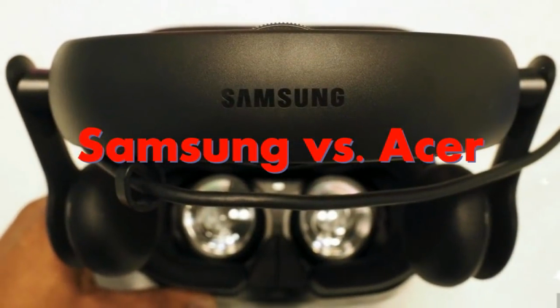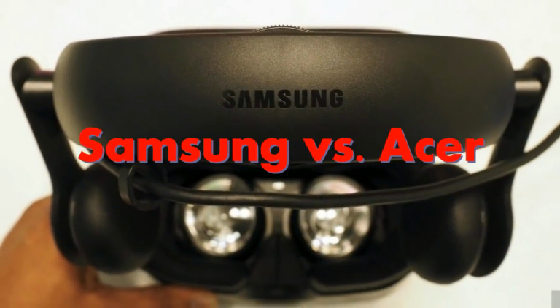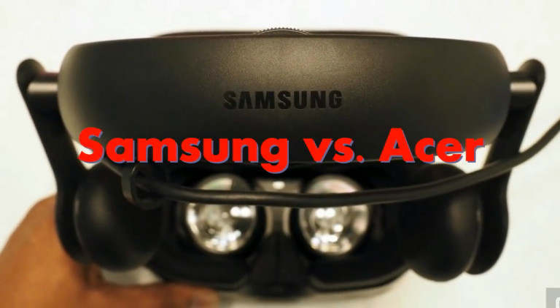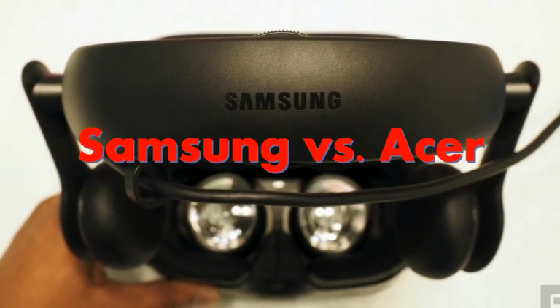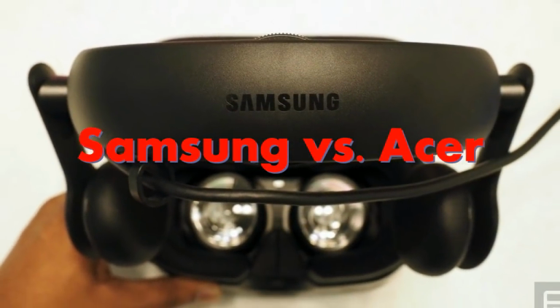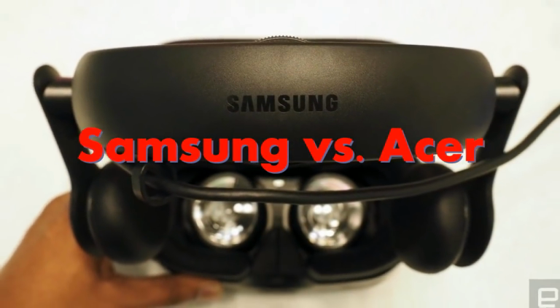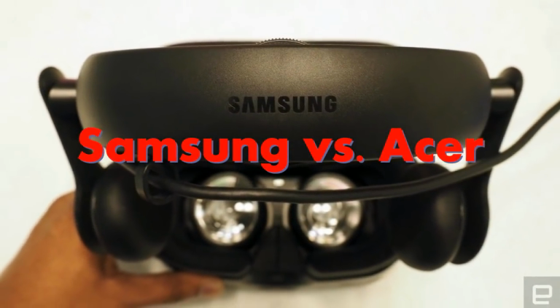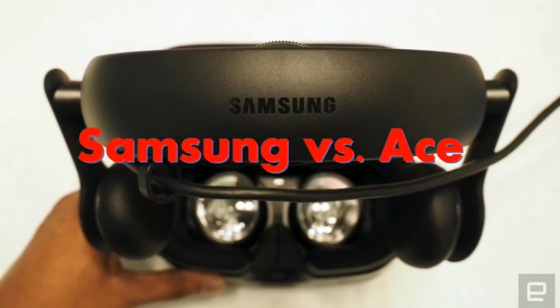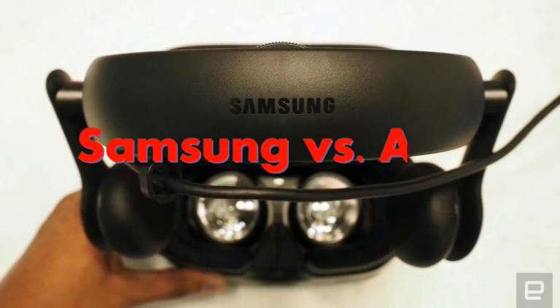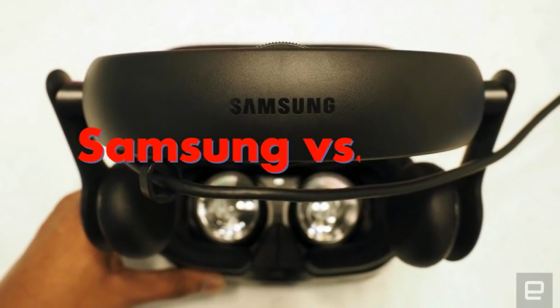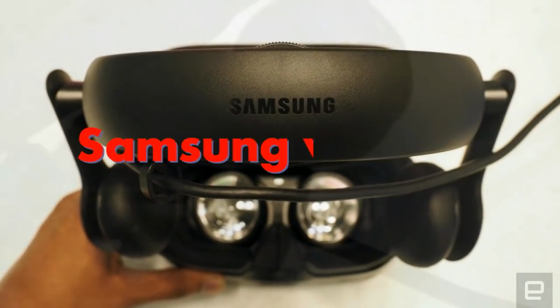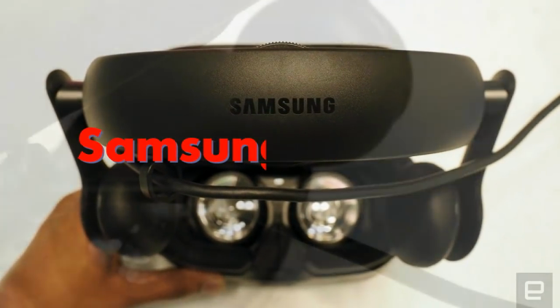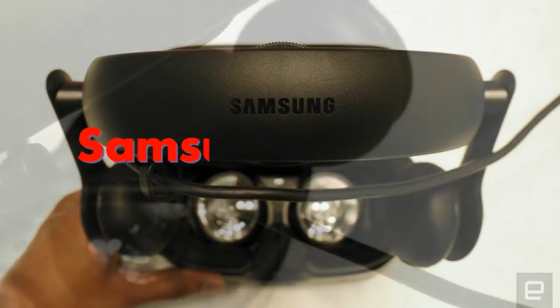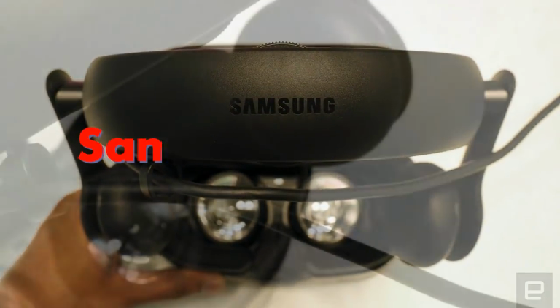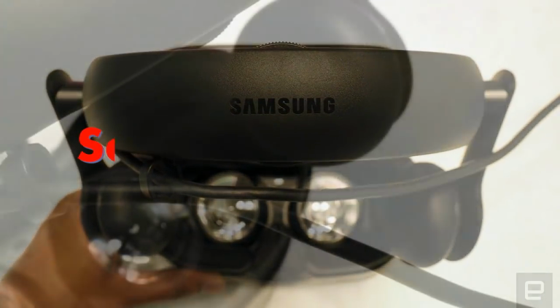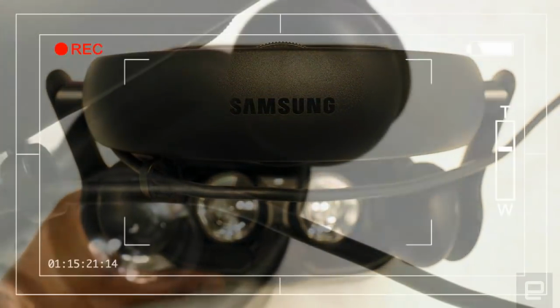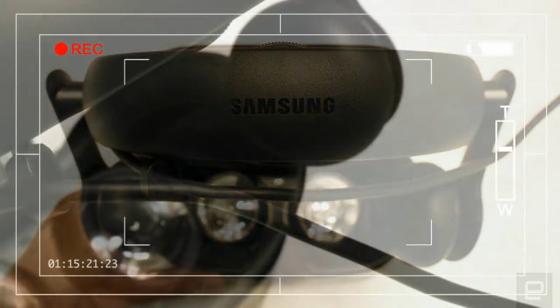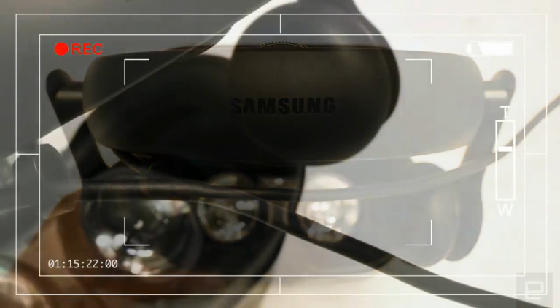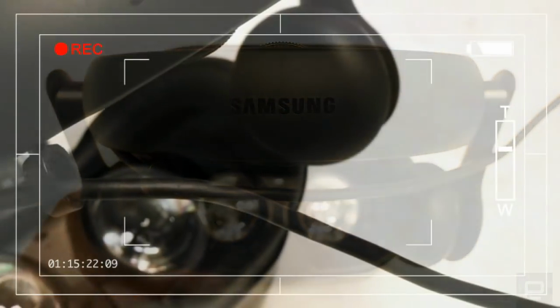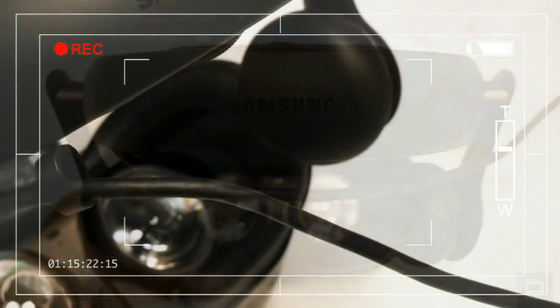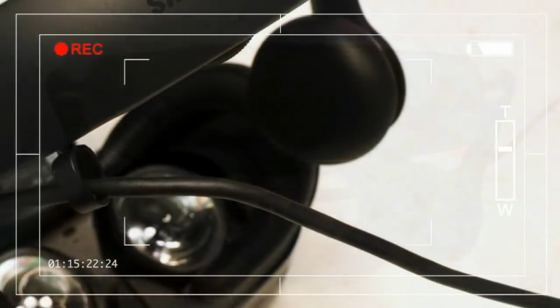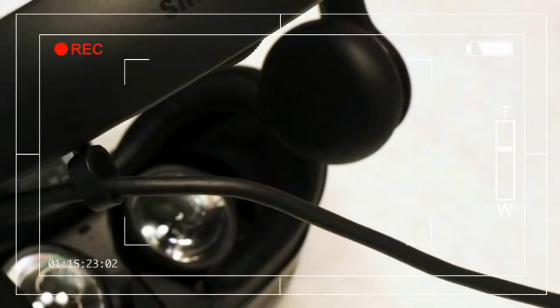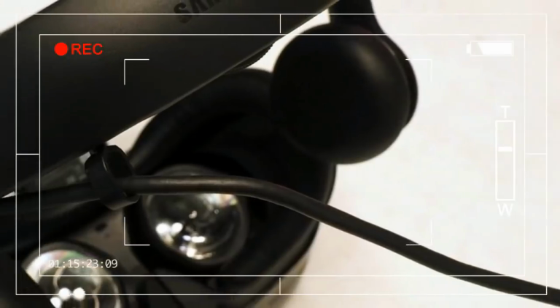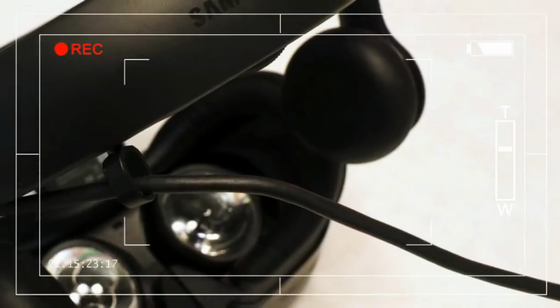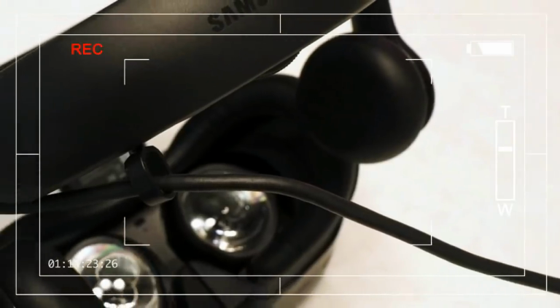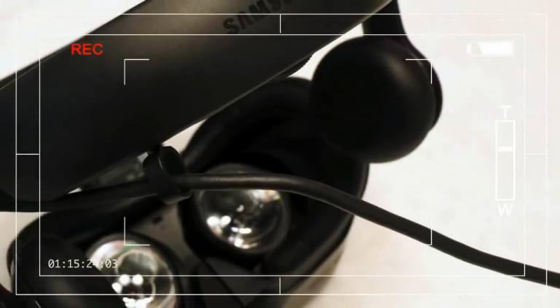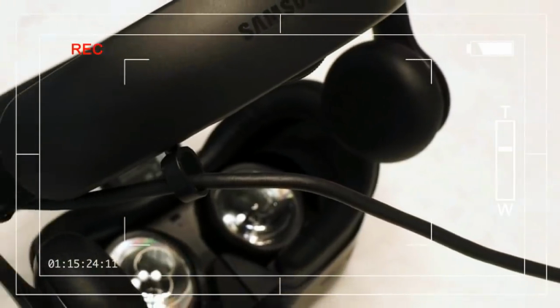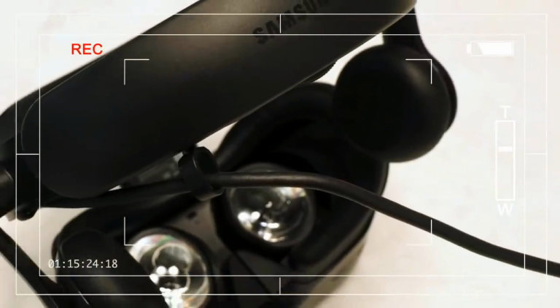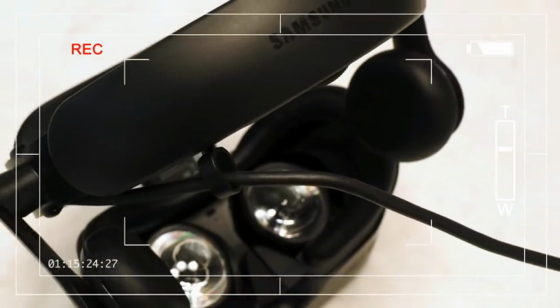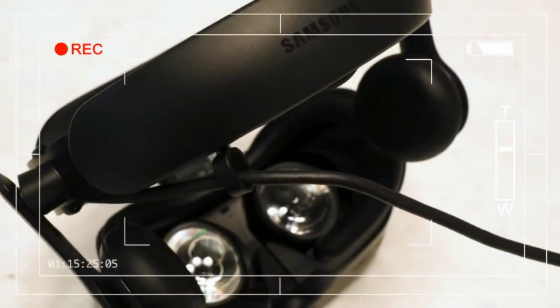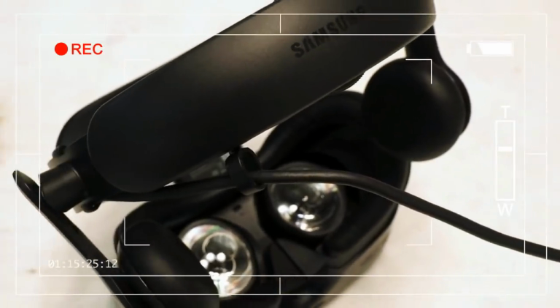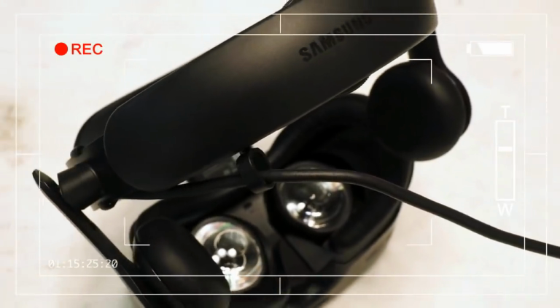To the company's credit, the faux leather cushioning on the top and rear portions of the headband feels decent.